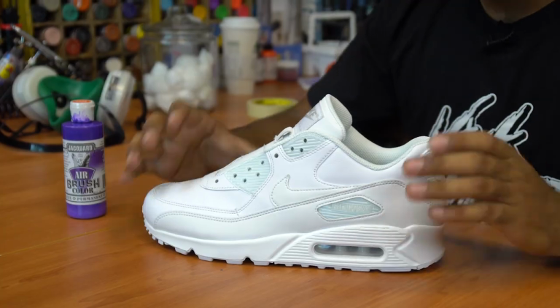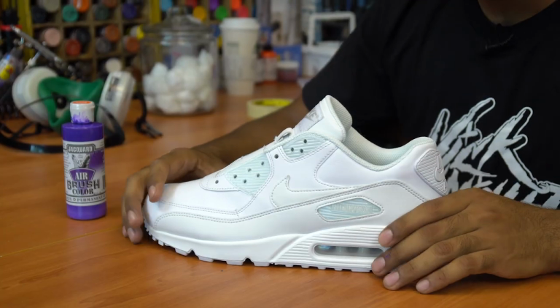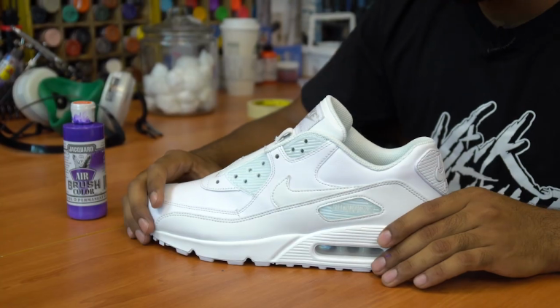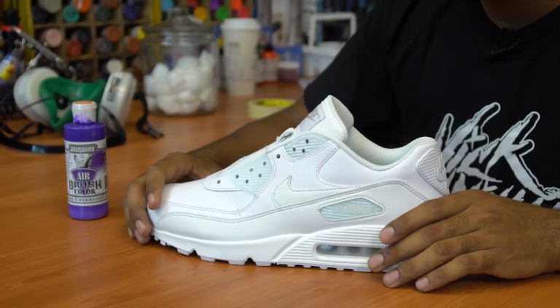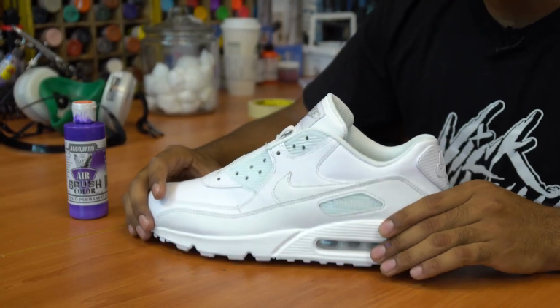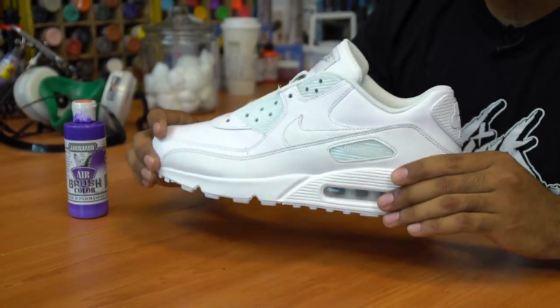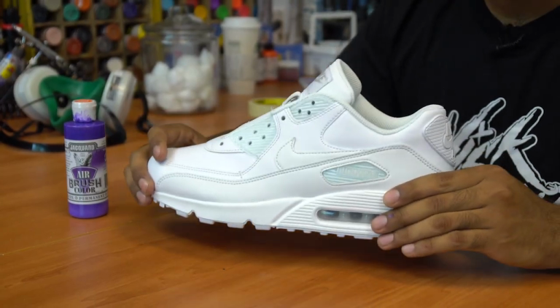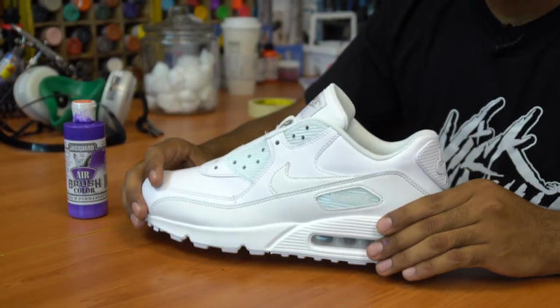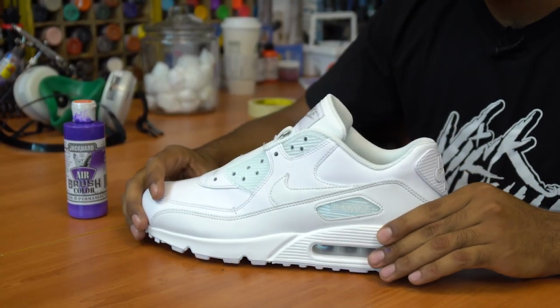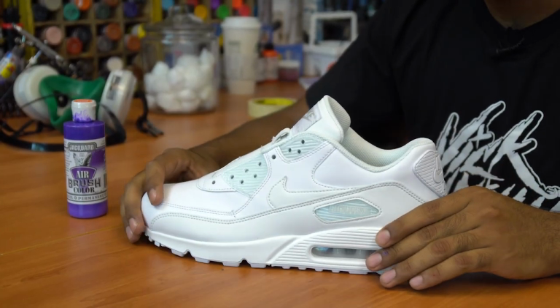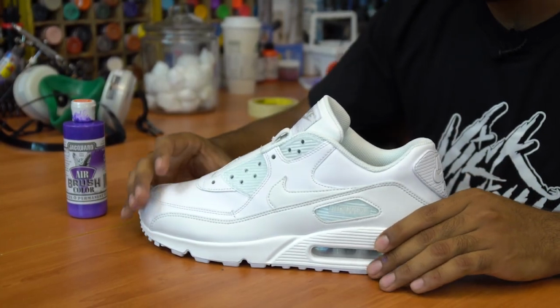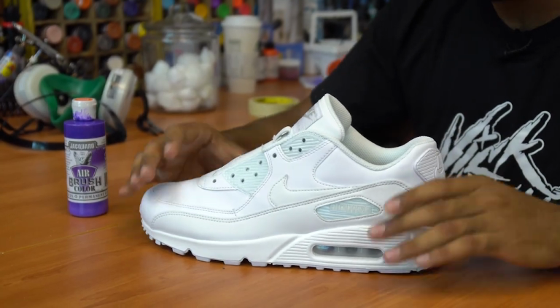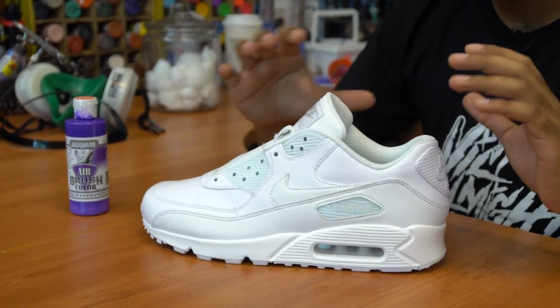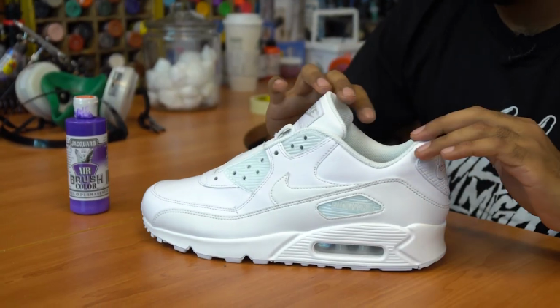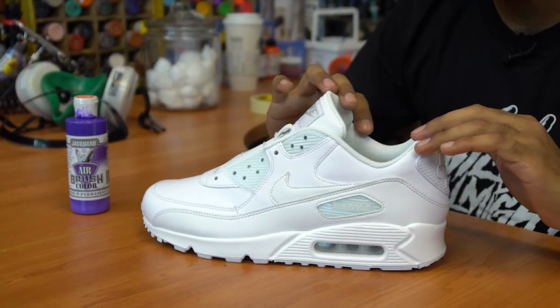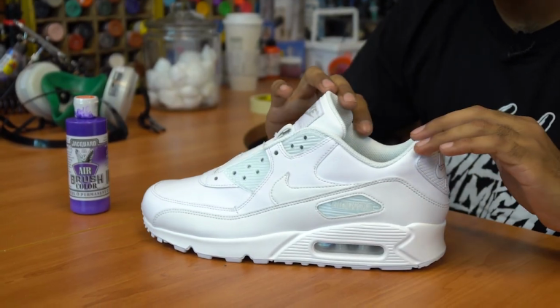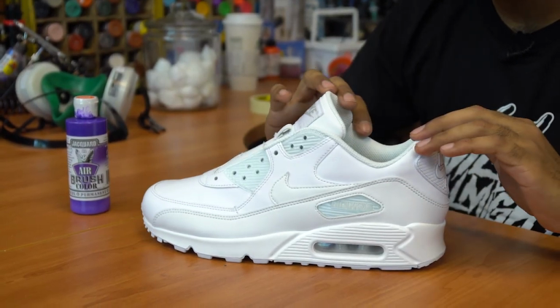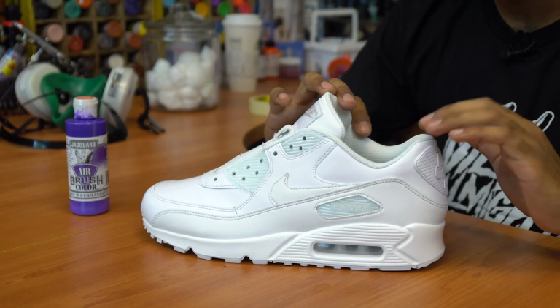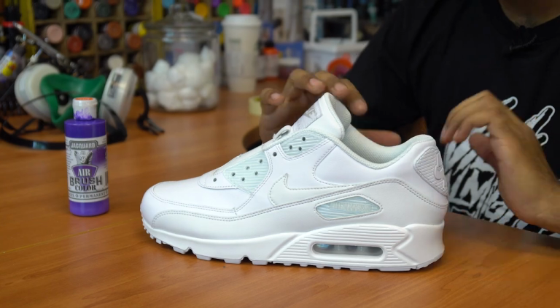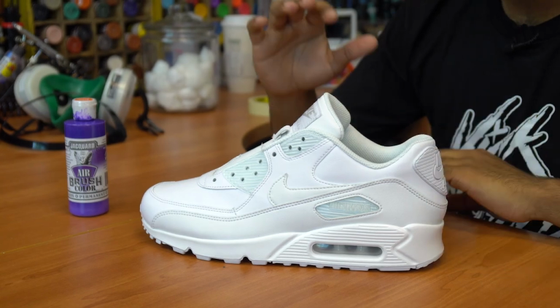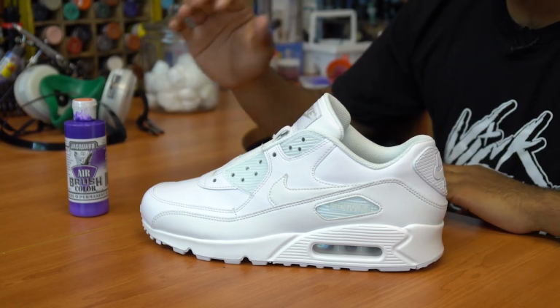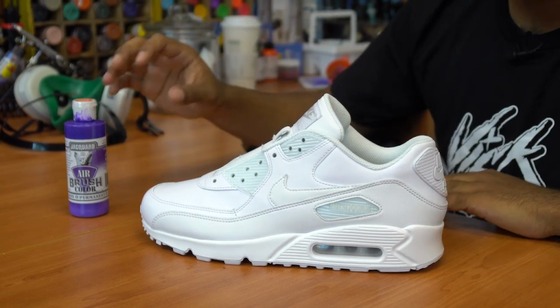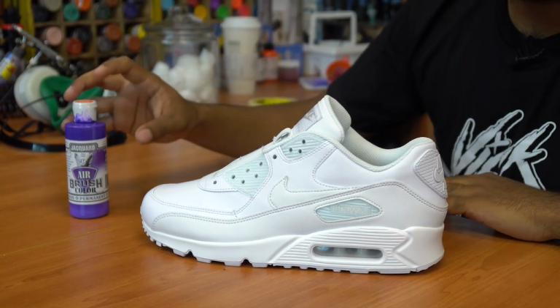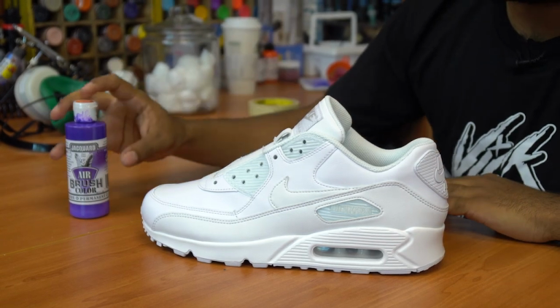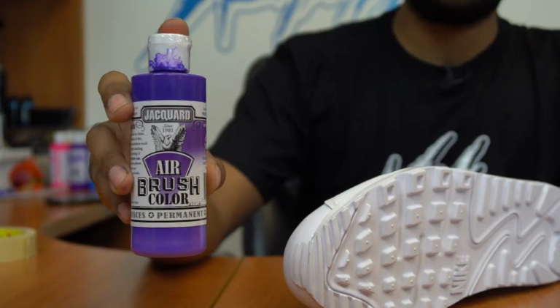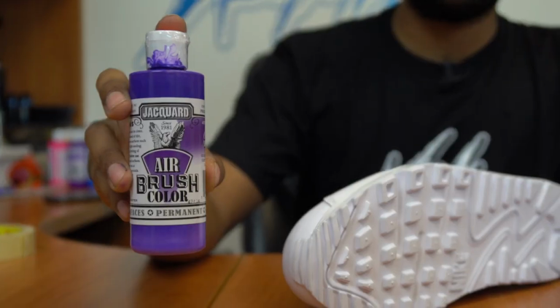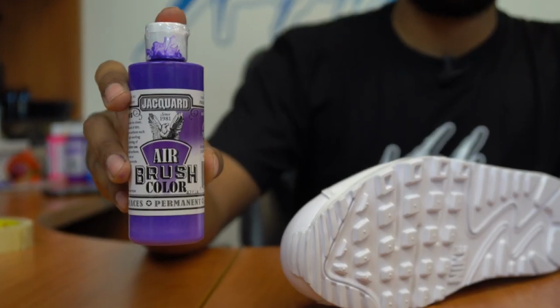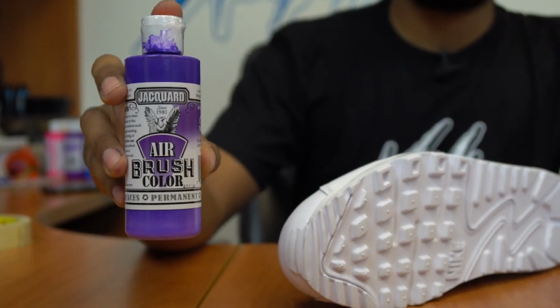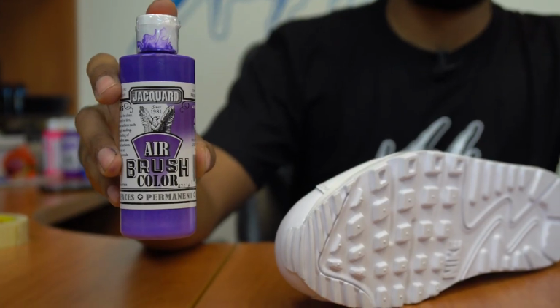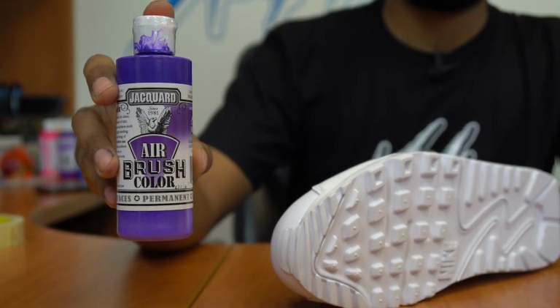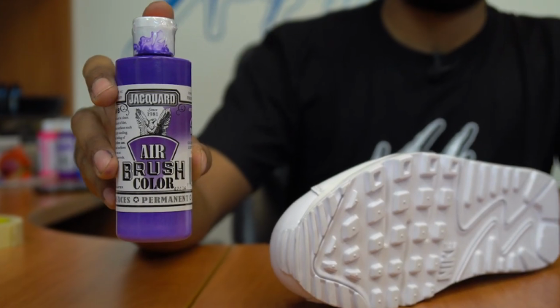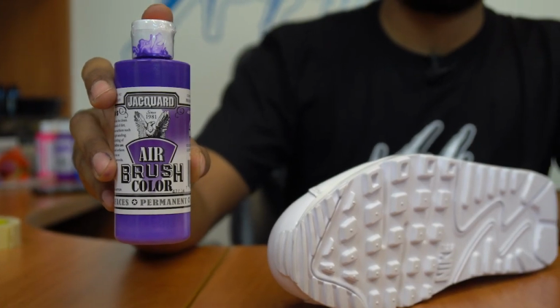Shoes are prepped. Now the next thing we're going to do is tape off the shoe, except for the sock liner, so we can airbrush it using Jakarta's Violet Purple.